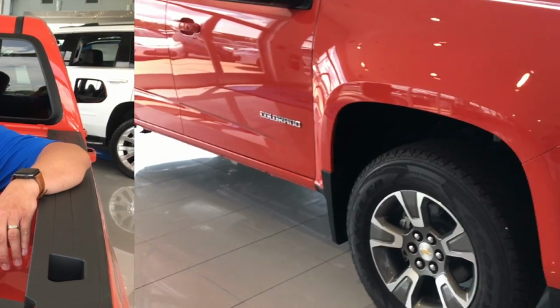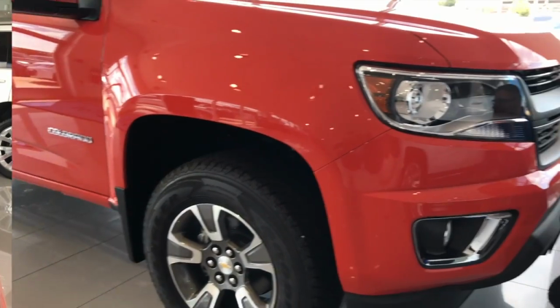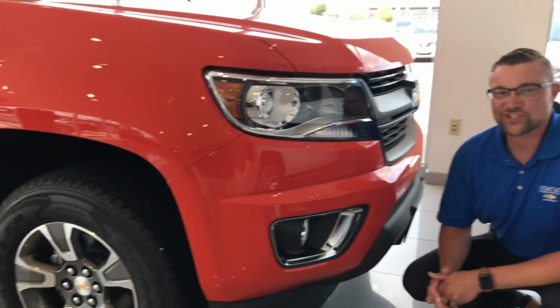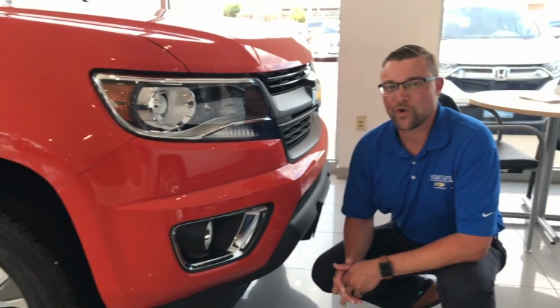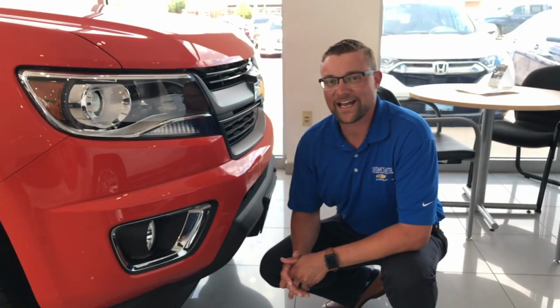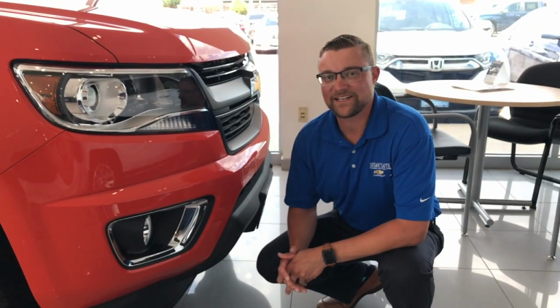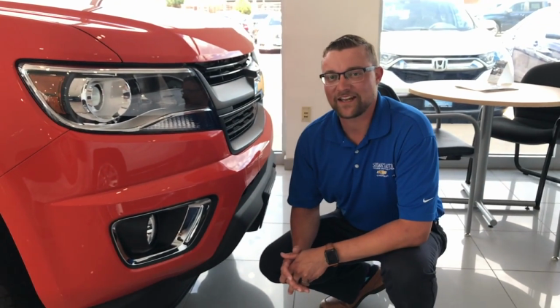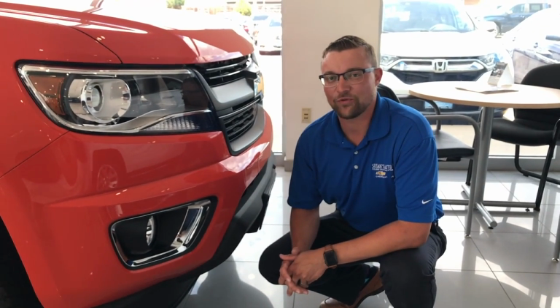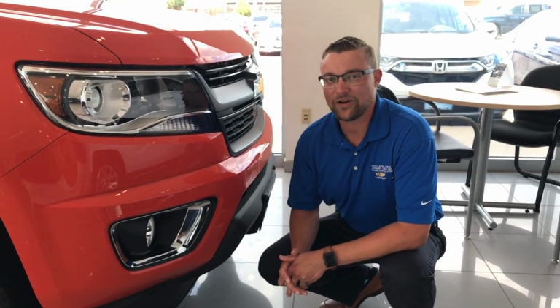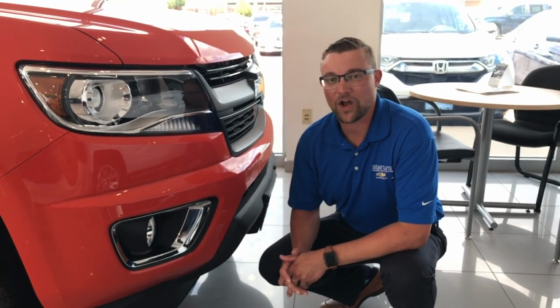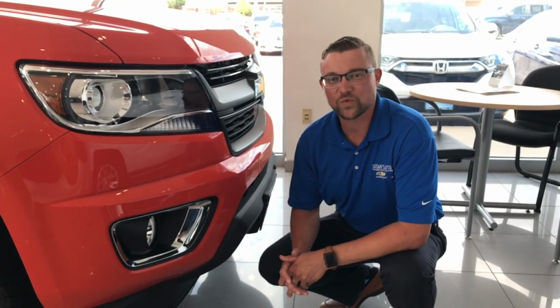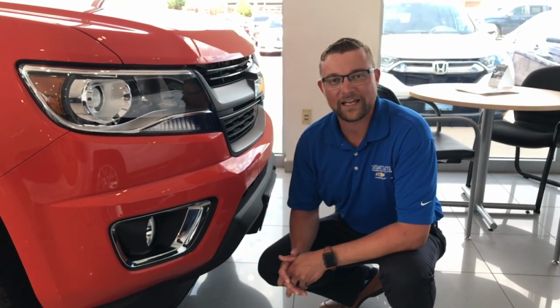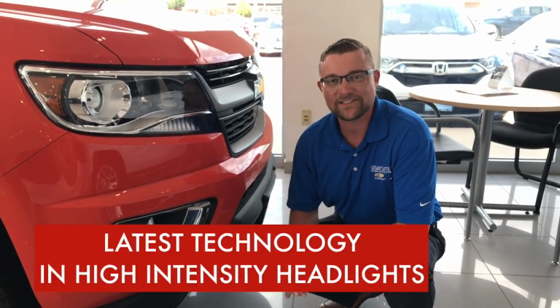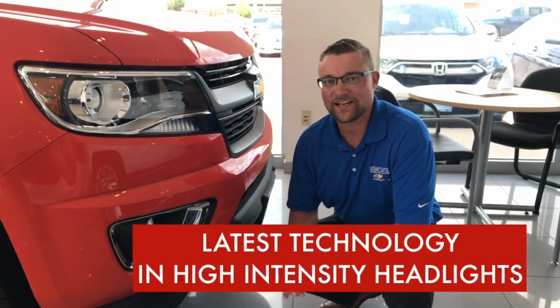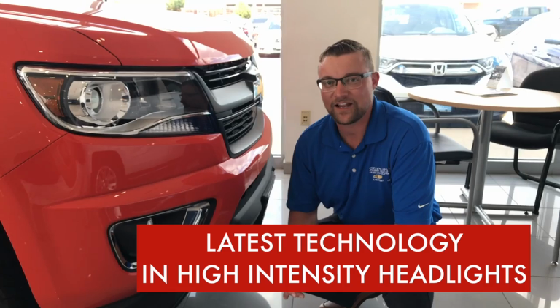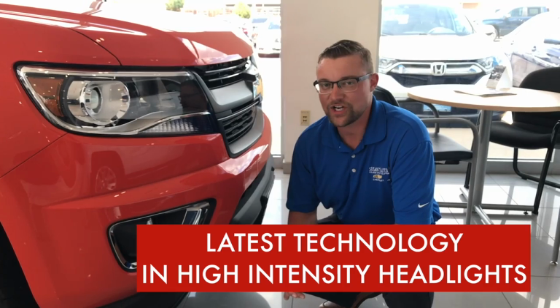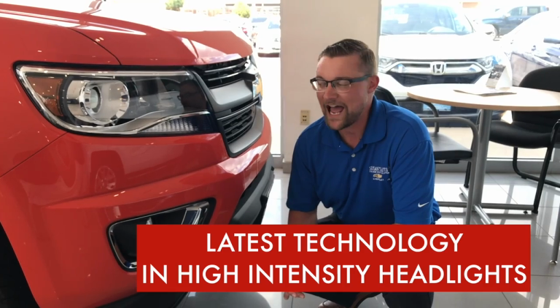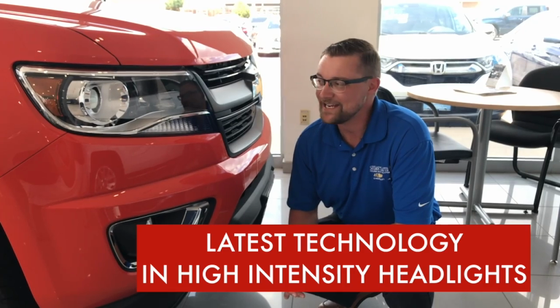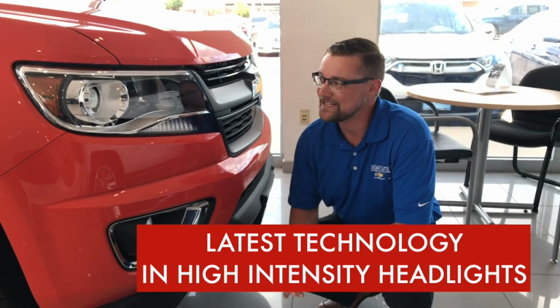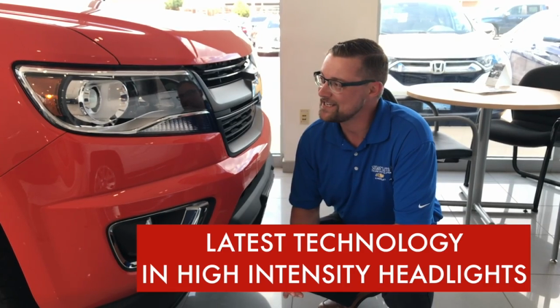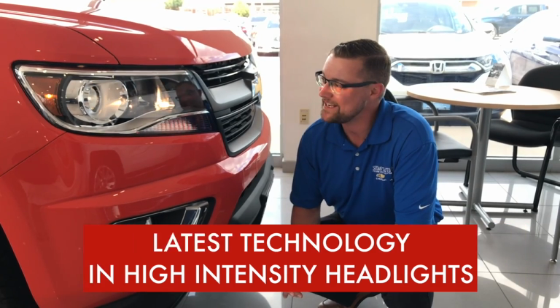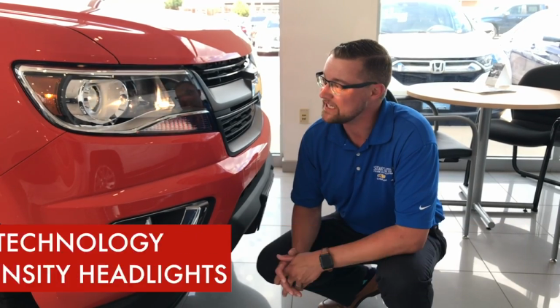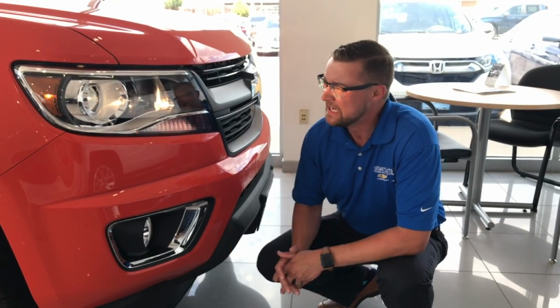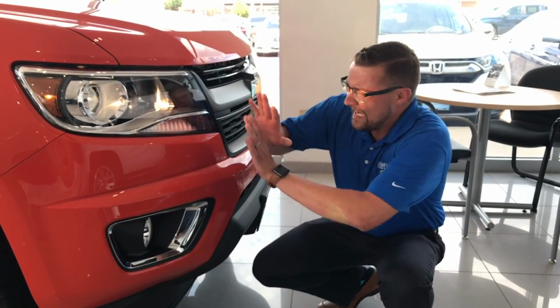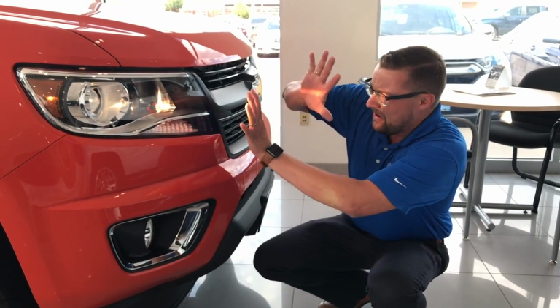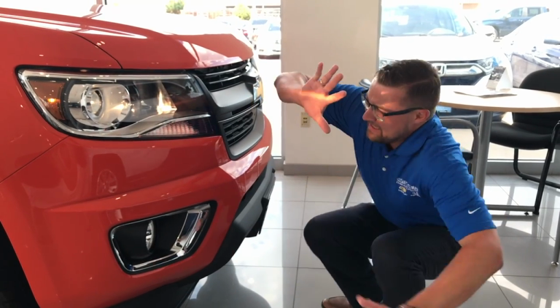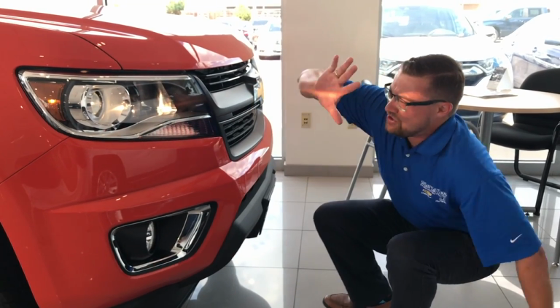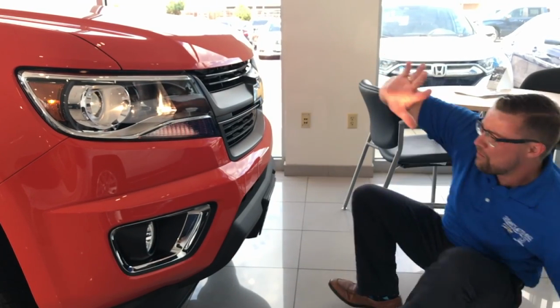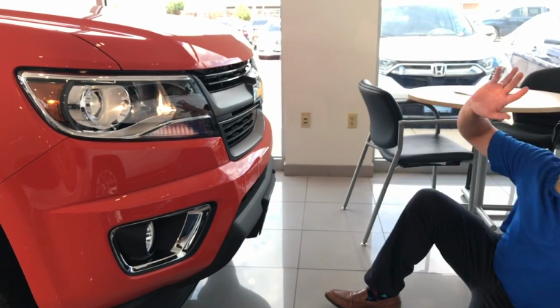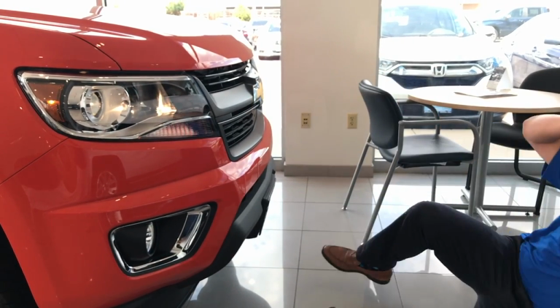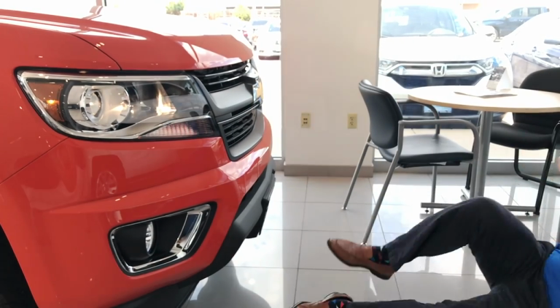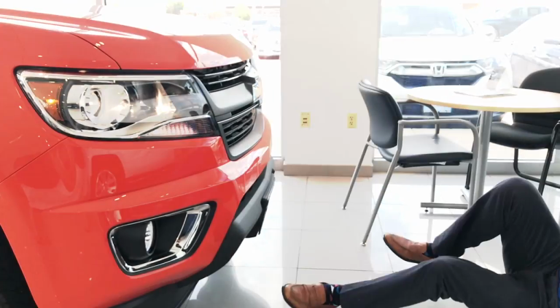This 2019 Colorado comes with the latest technology and high-intensity headlights. It's so bright!